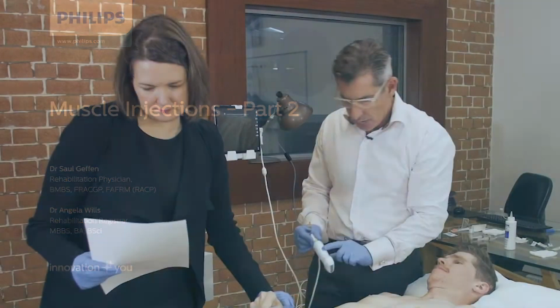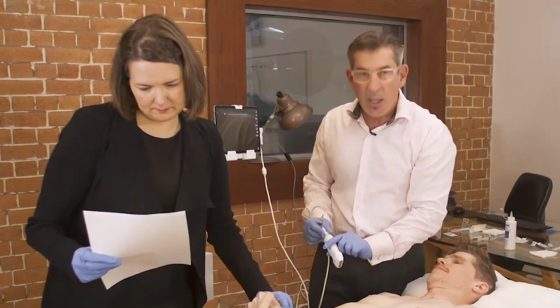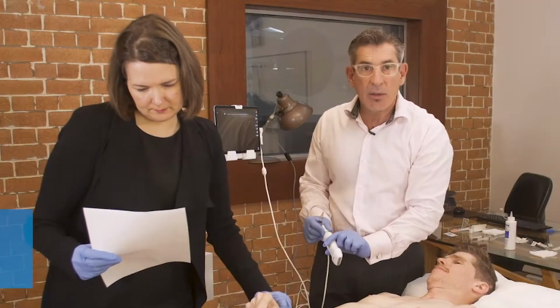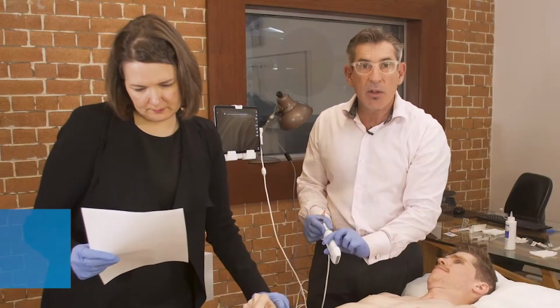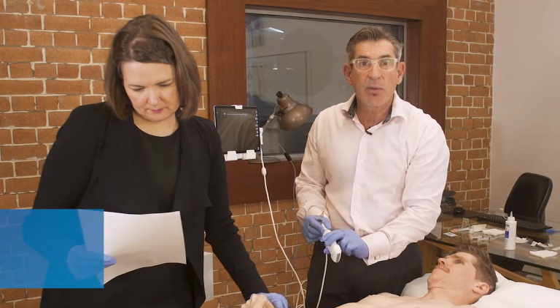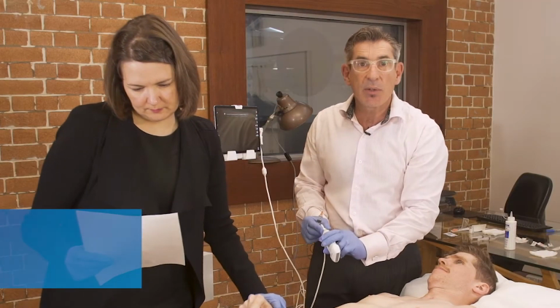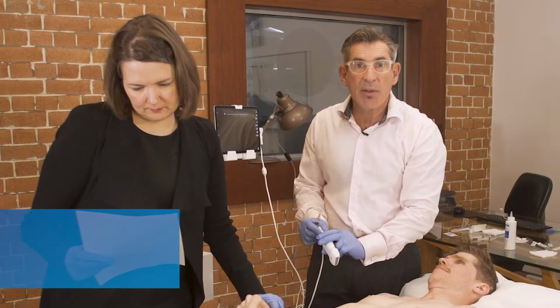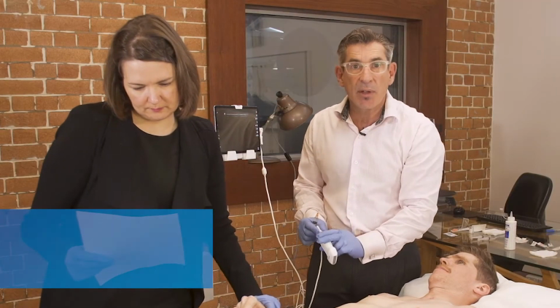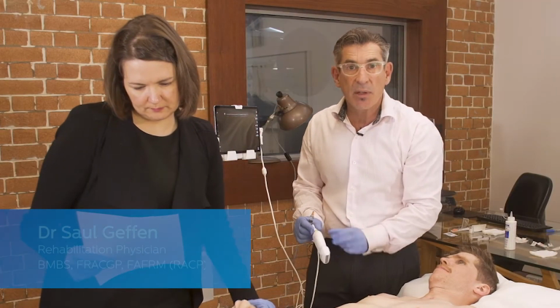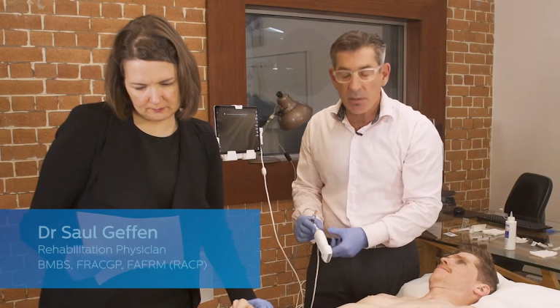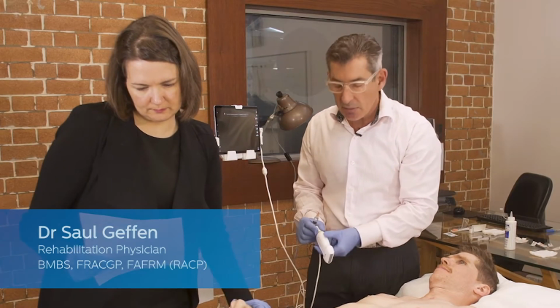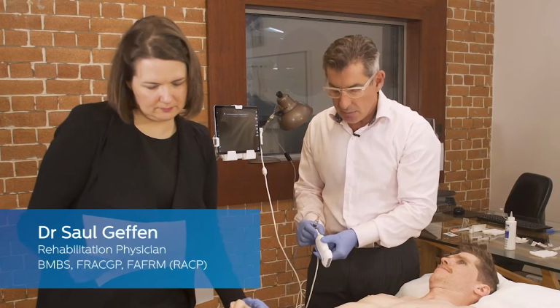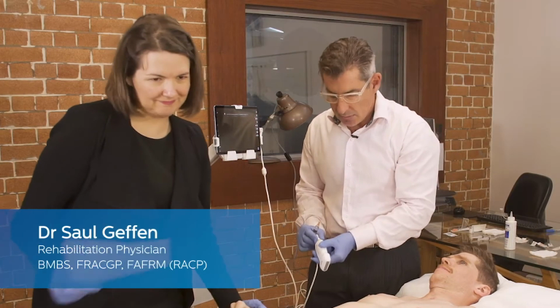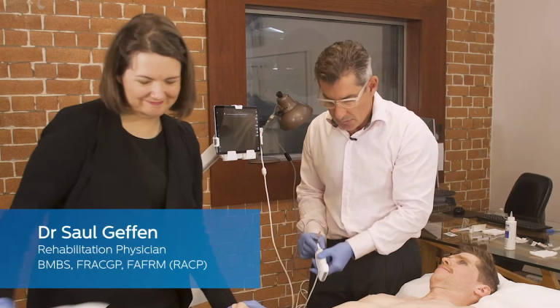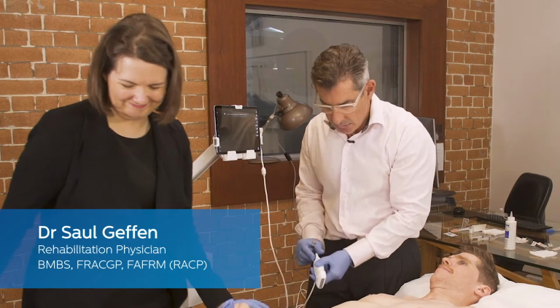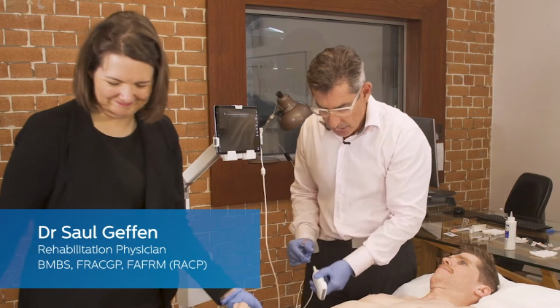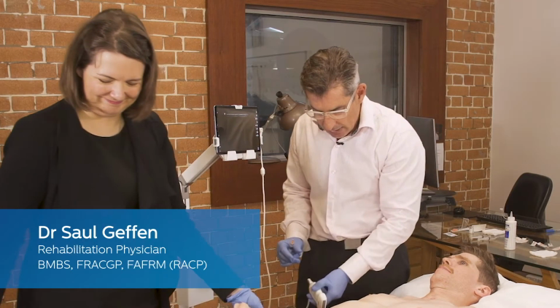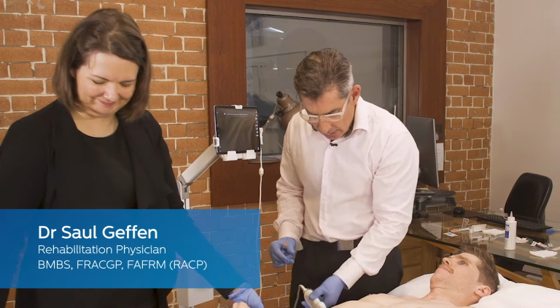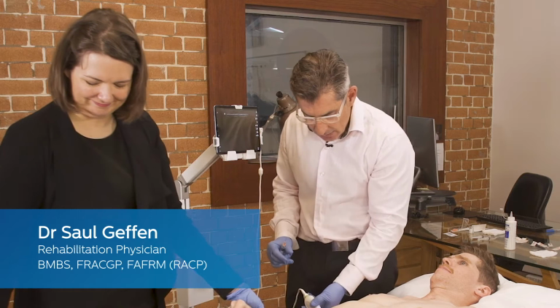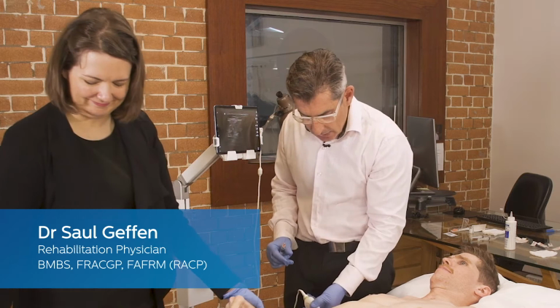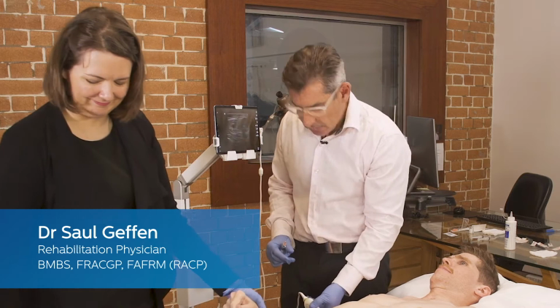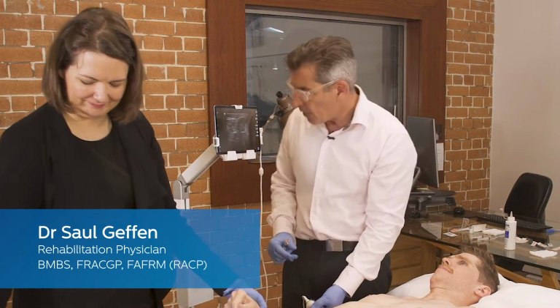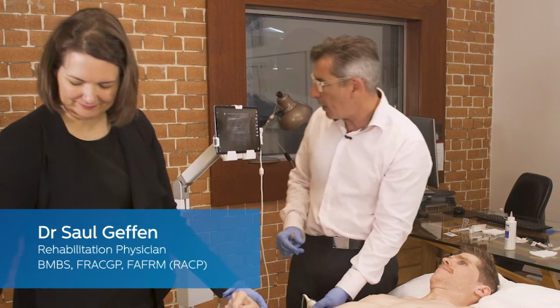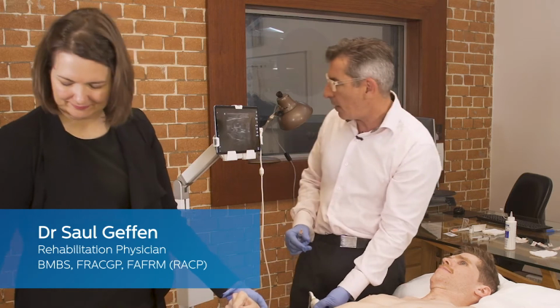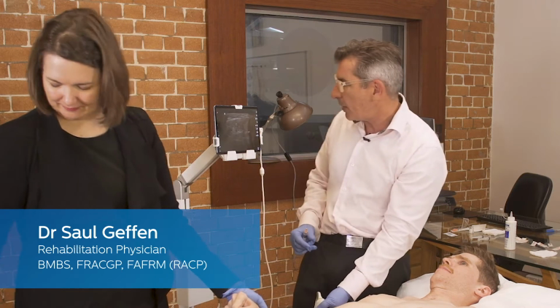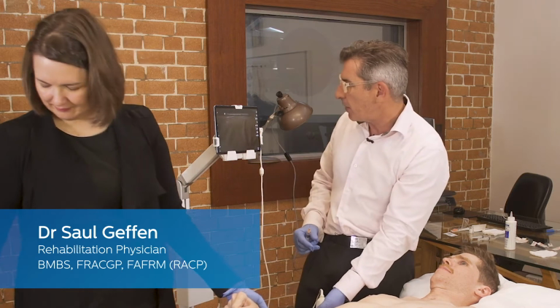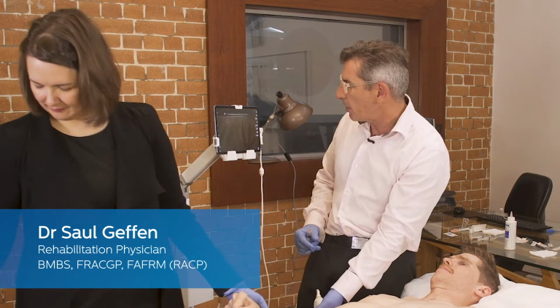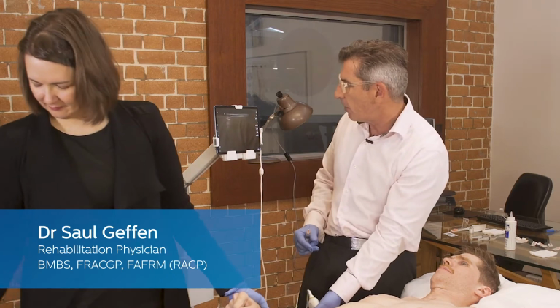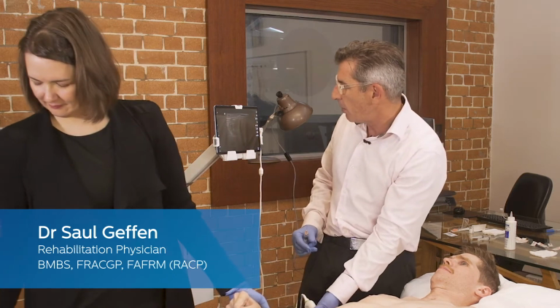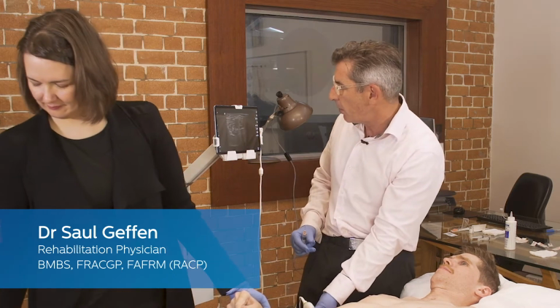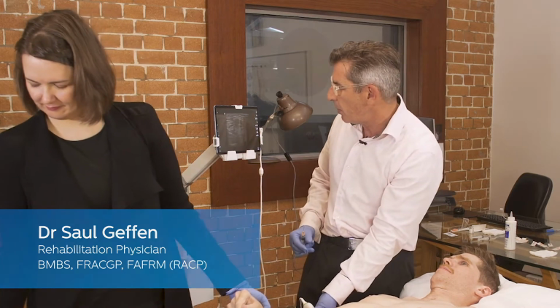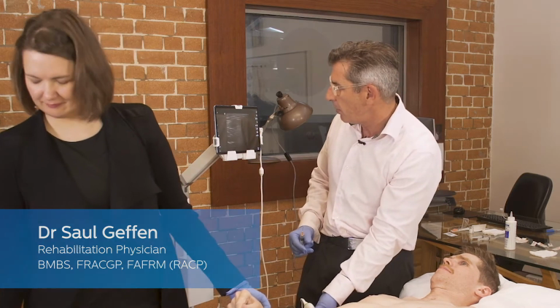It's useful to have an assistant, and today I'm assisted by the lovely Dr. Wills.